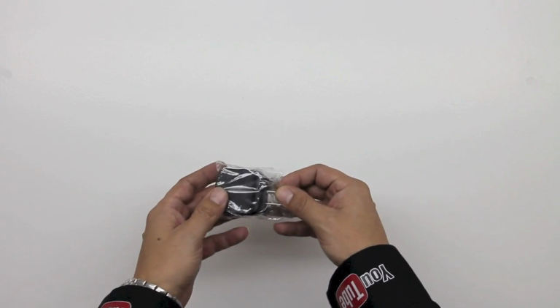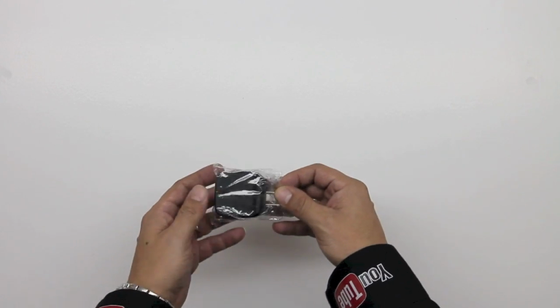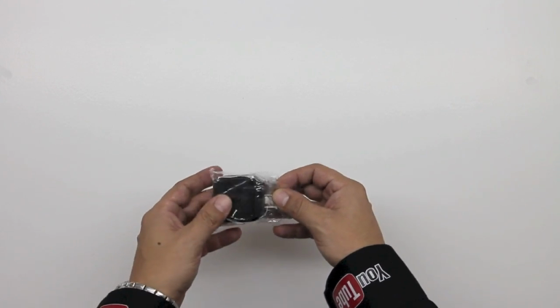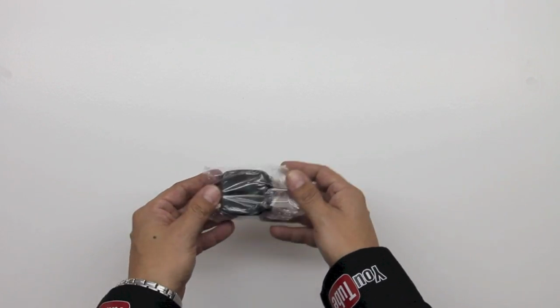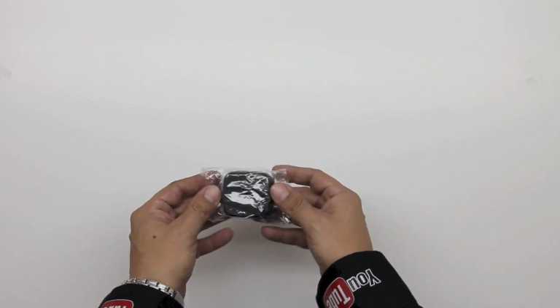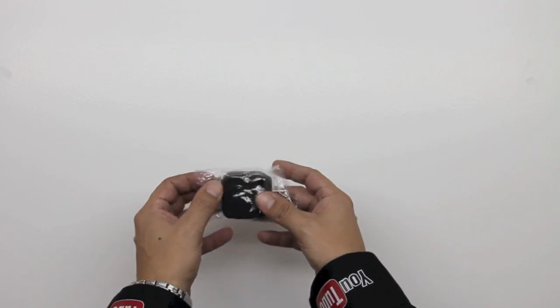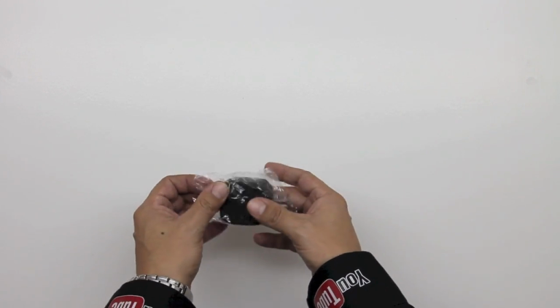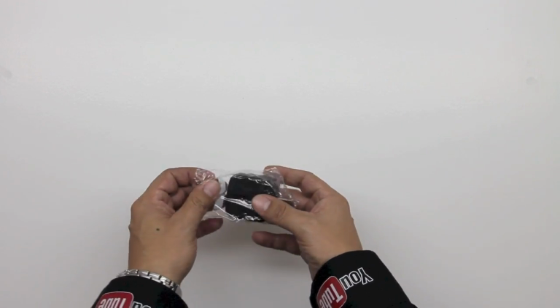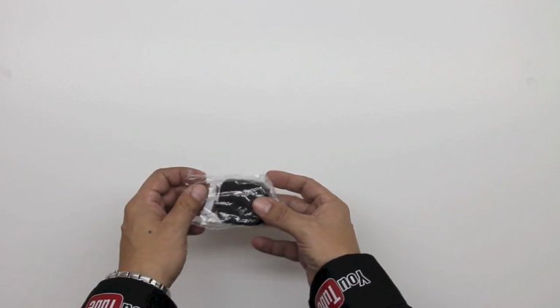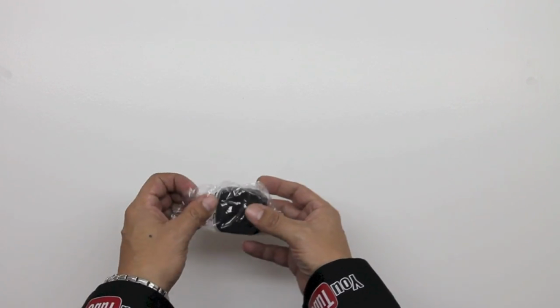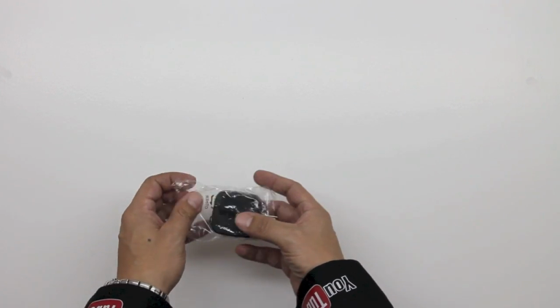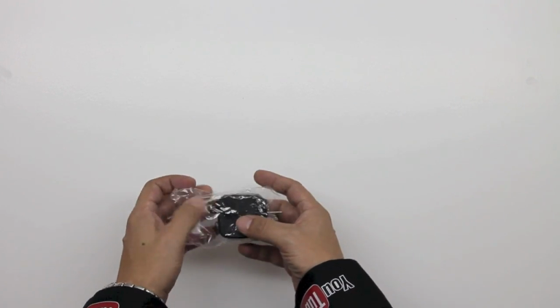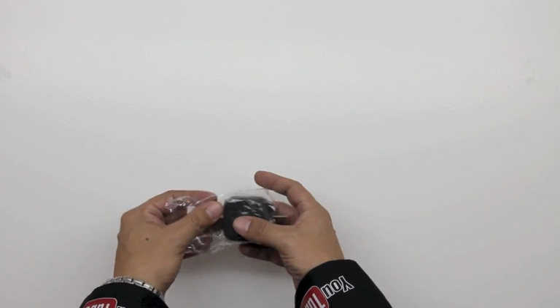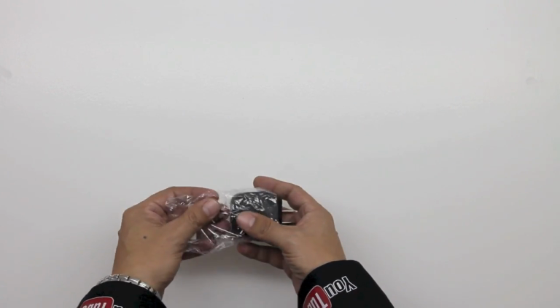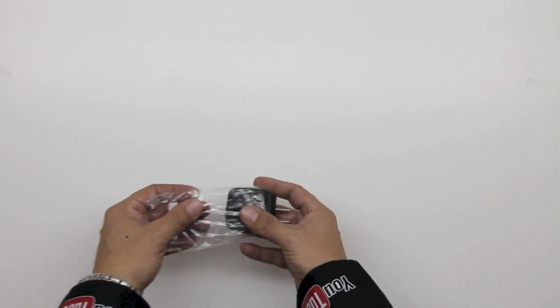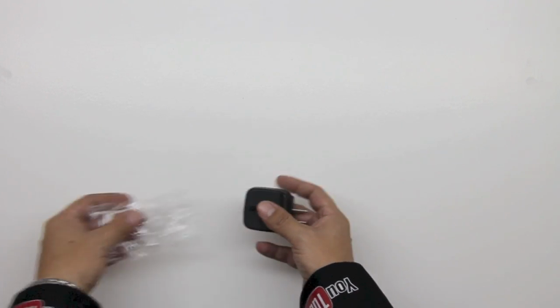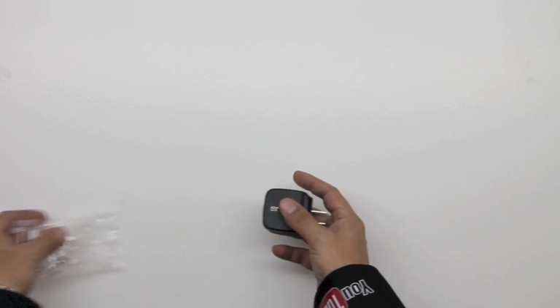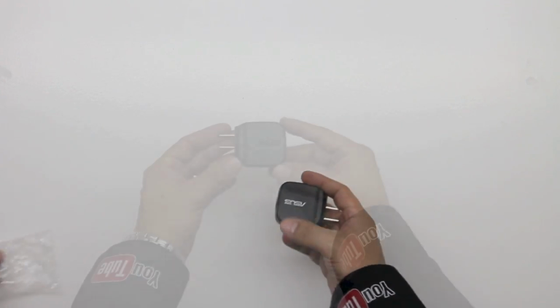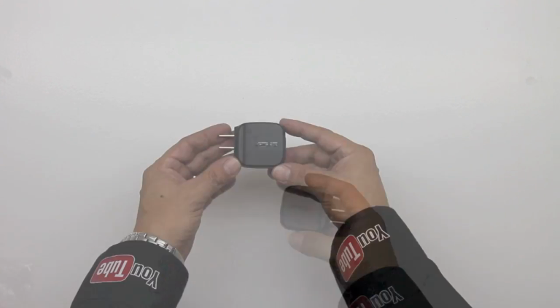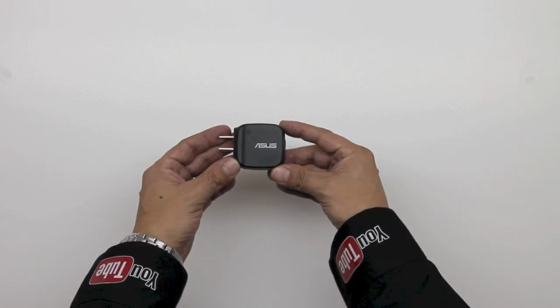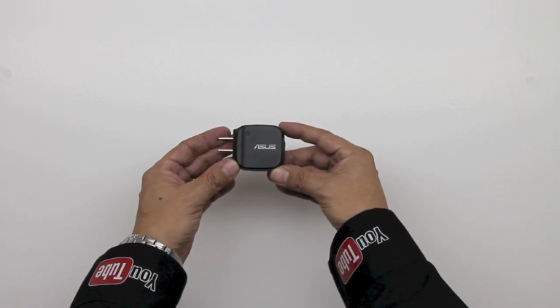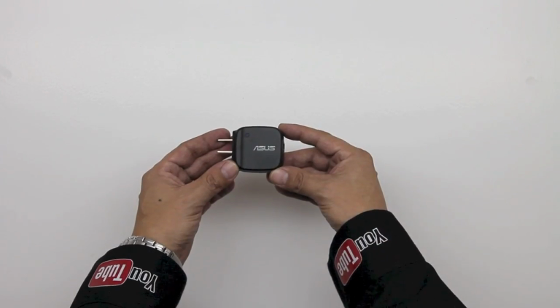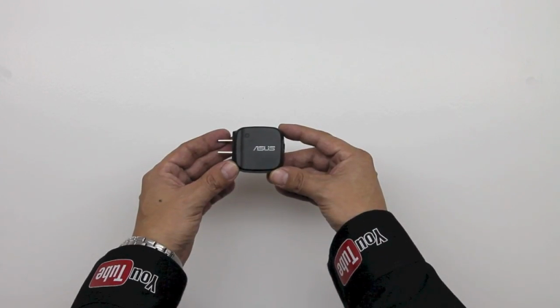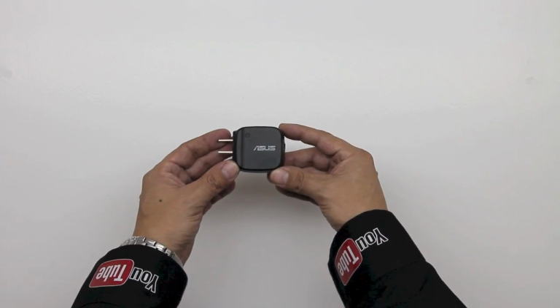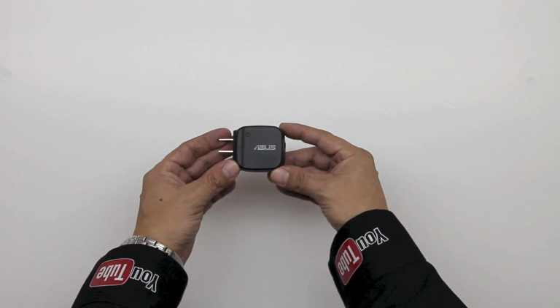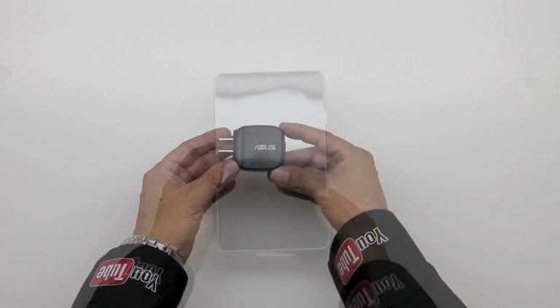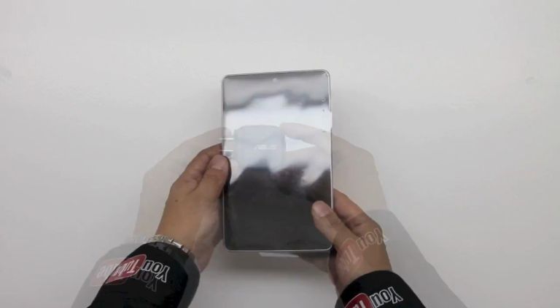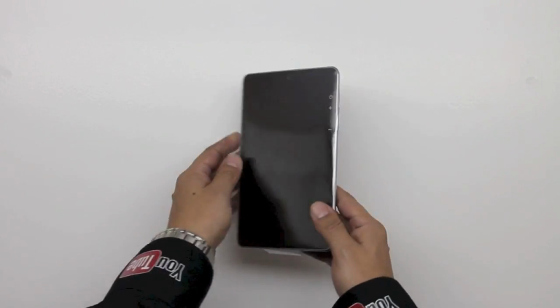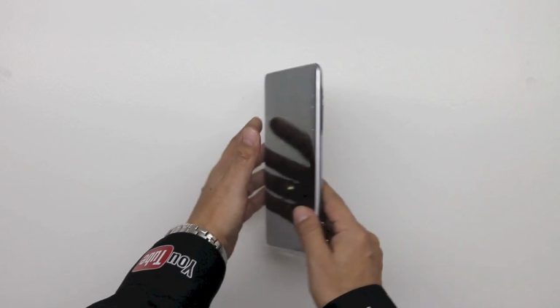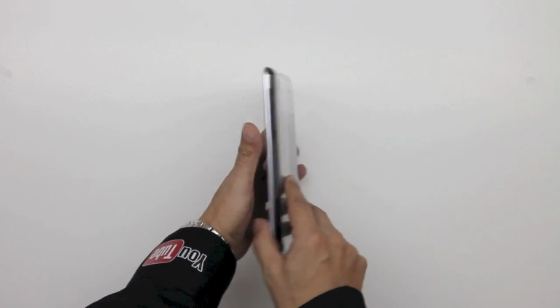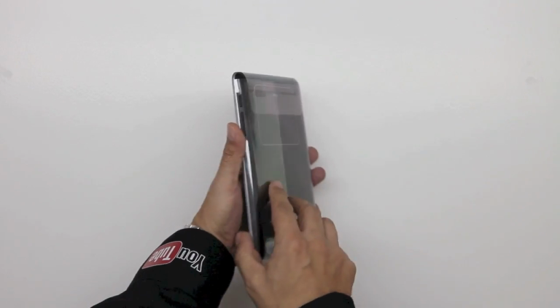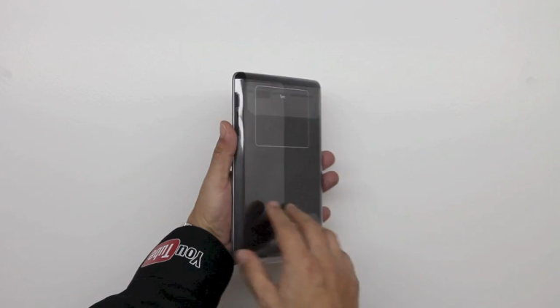We also have an included power brick. This is made by Asus, so you can see the Asus branding here.